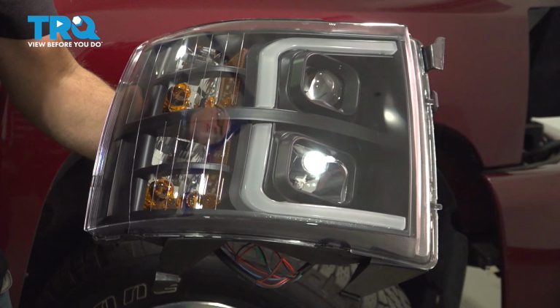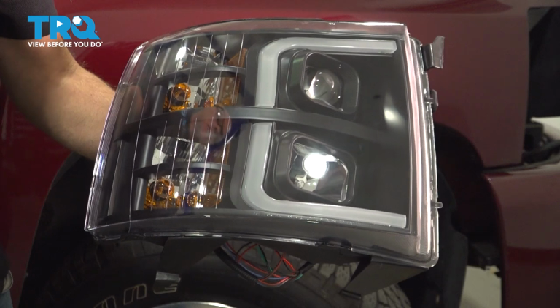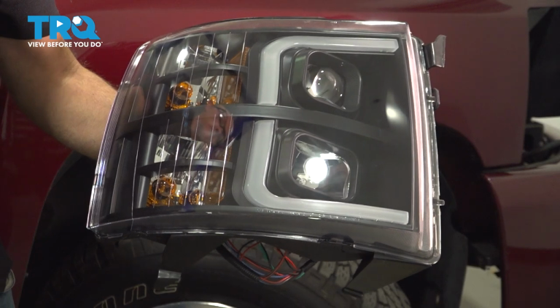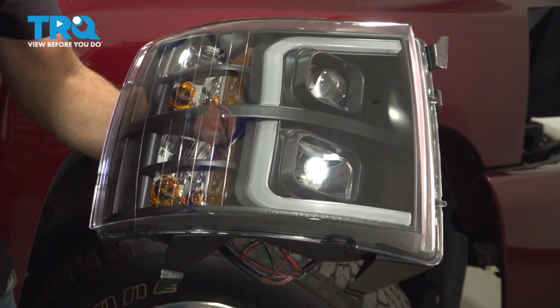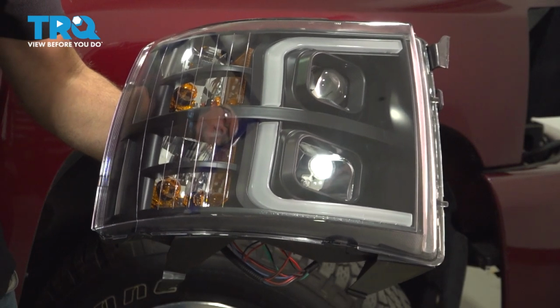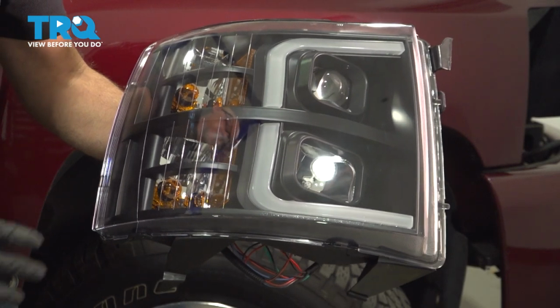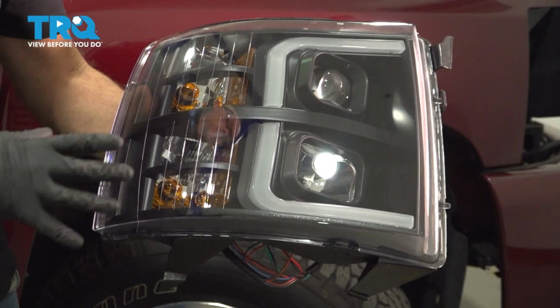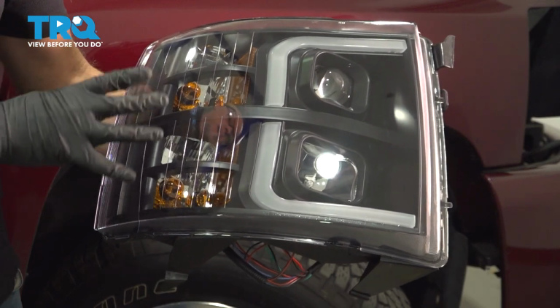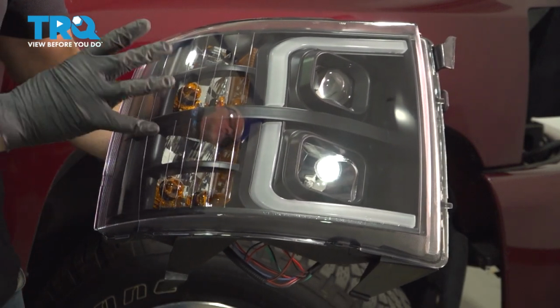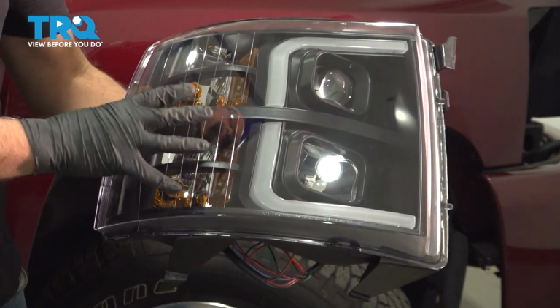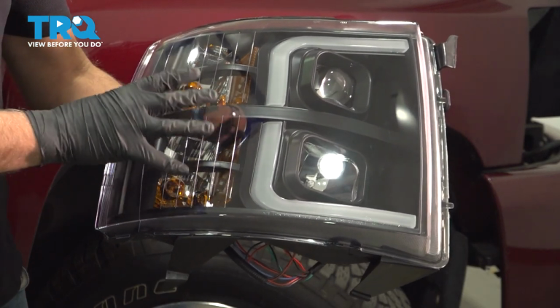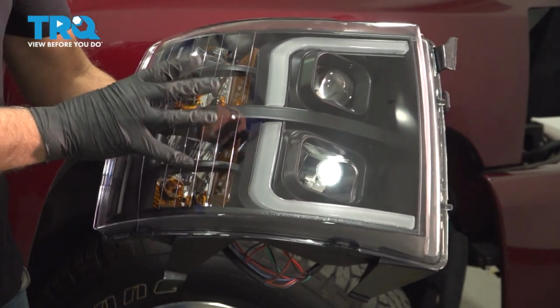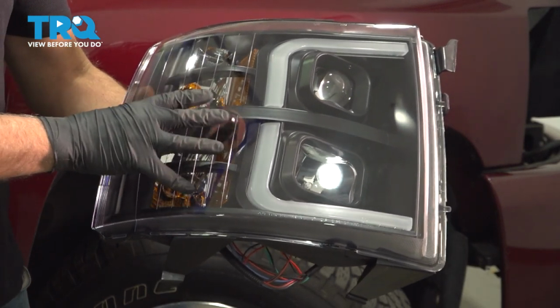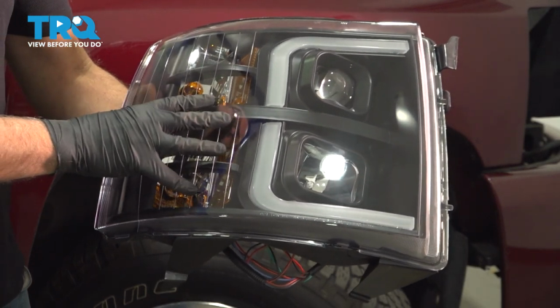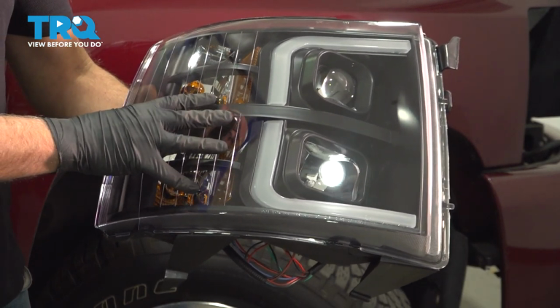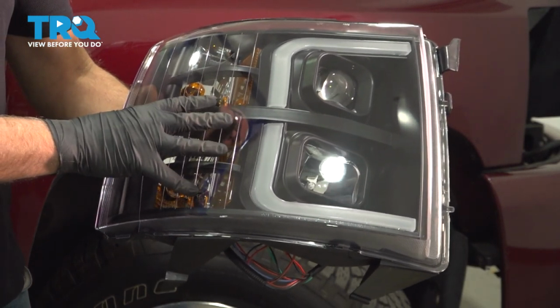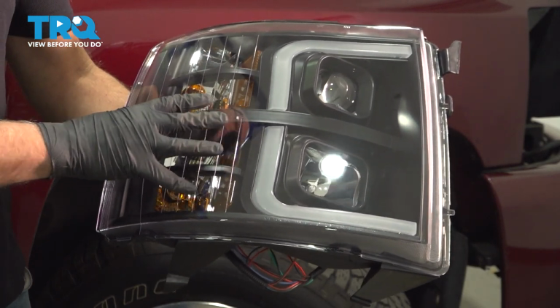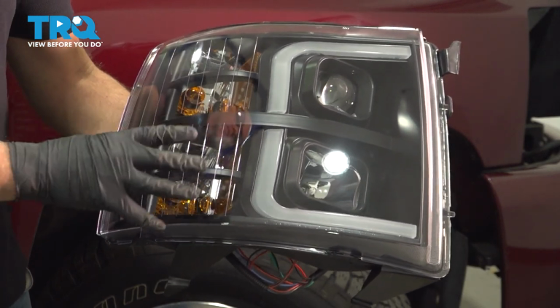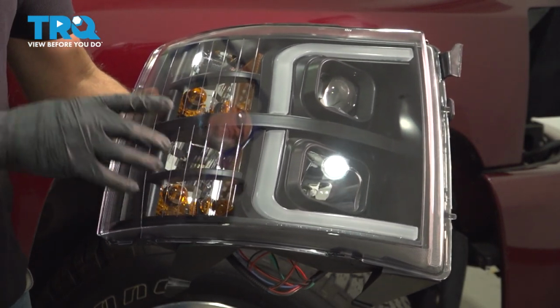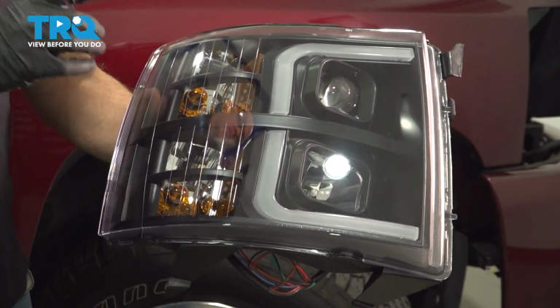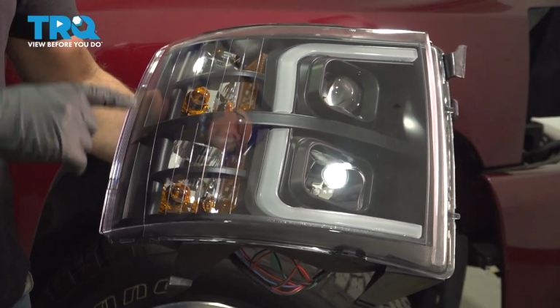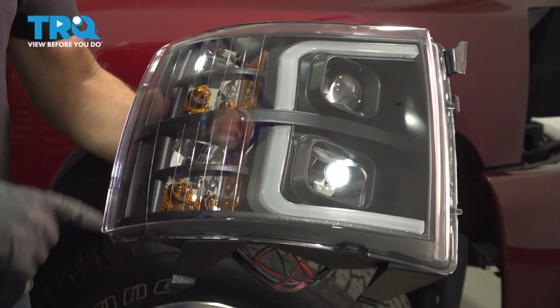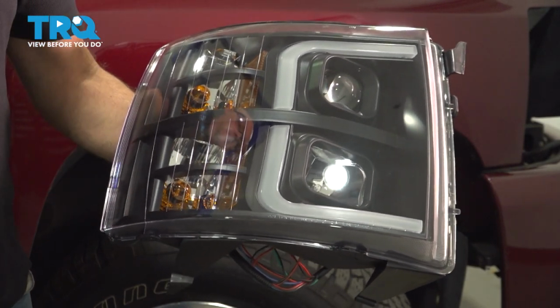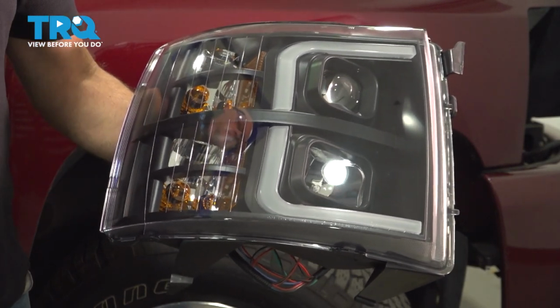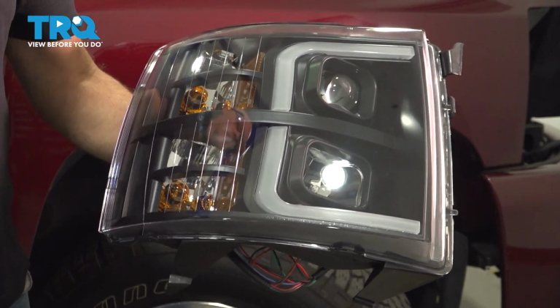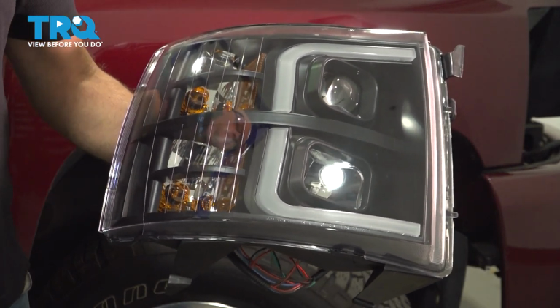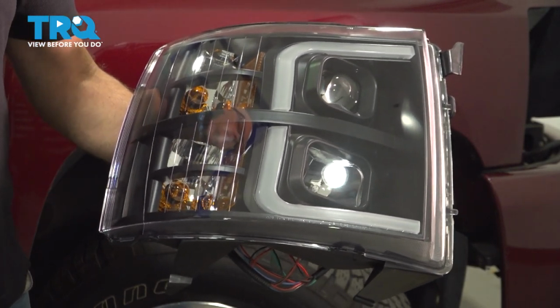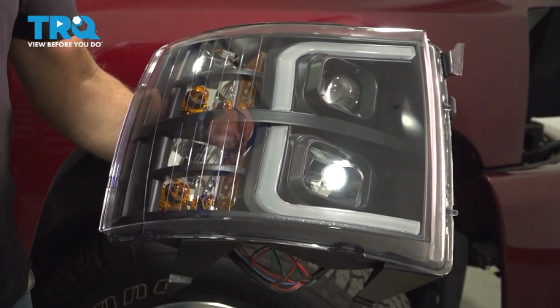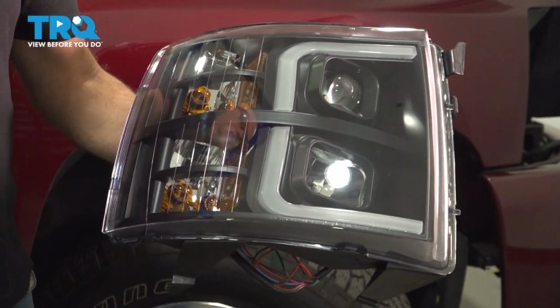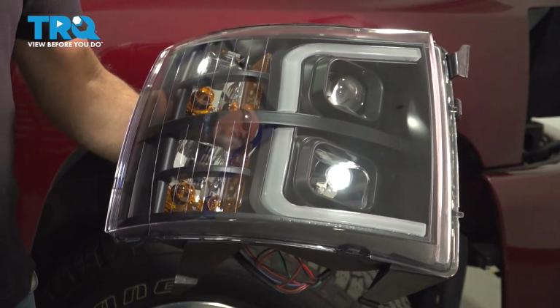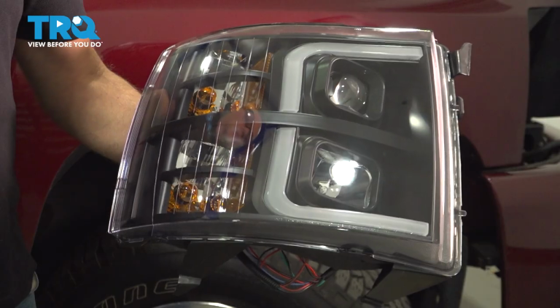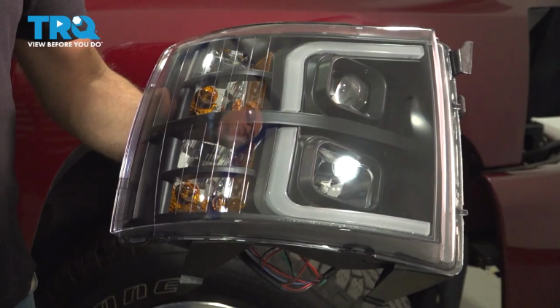In this video, I'm gonna show you how to install these performance headlights on the Chevy Silverado. Let's get into it.